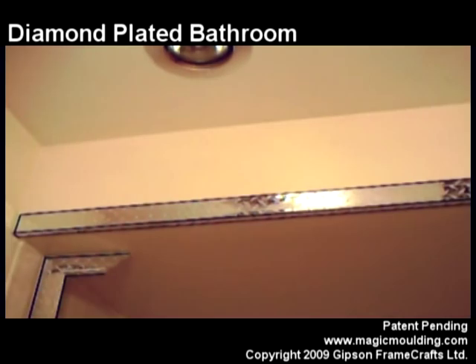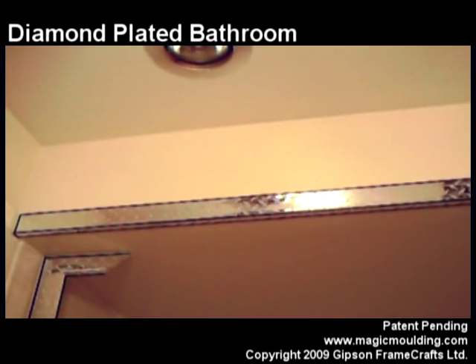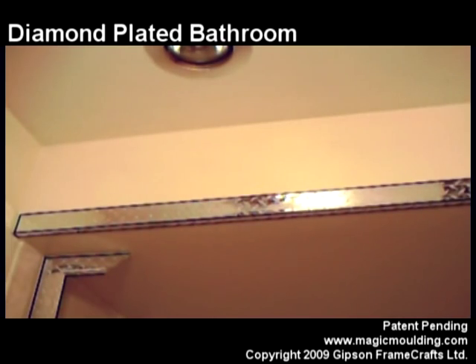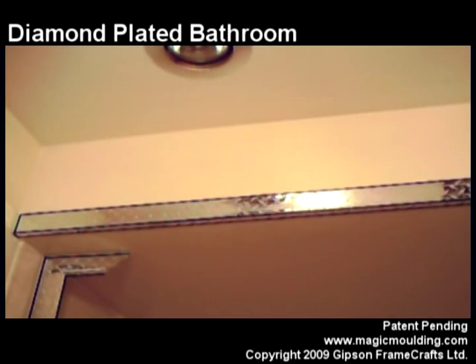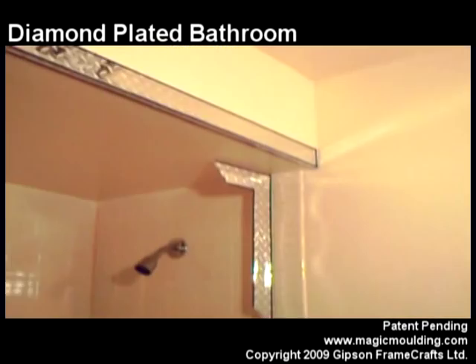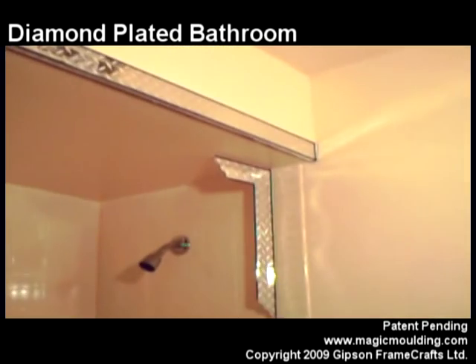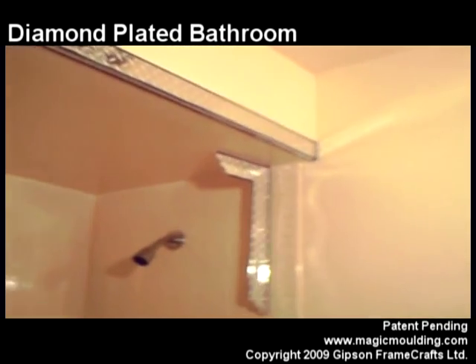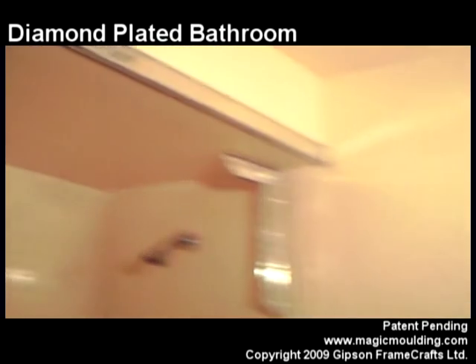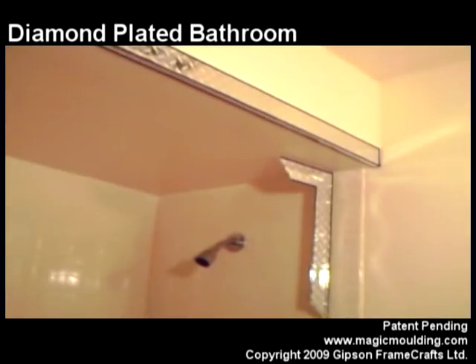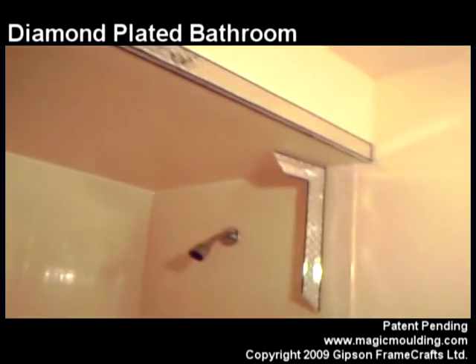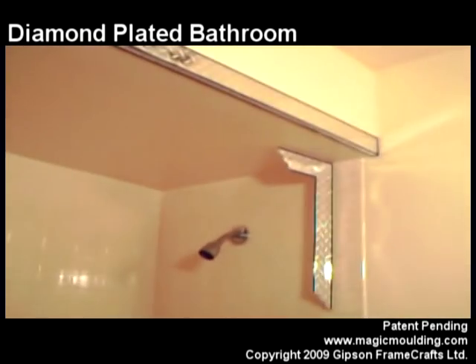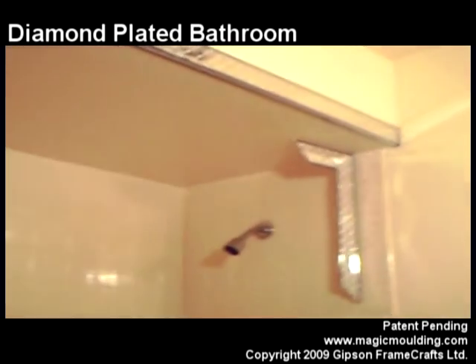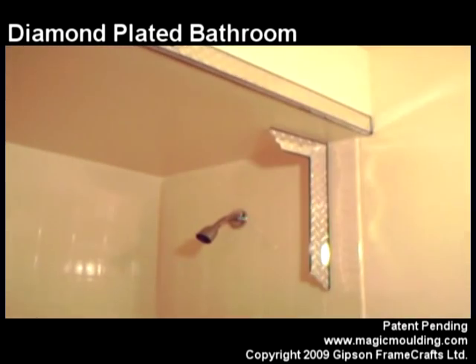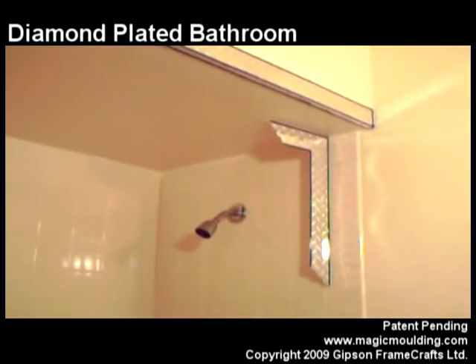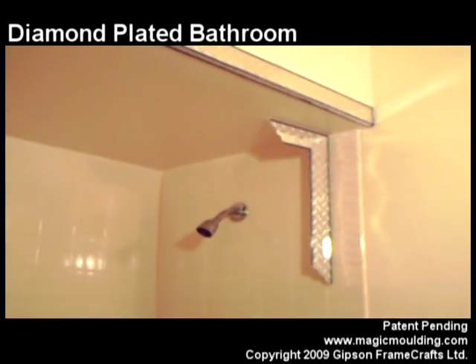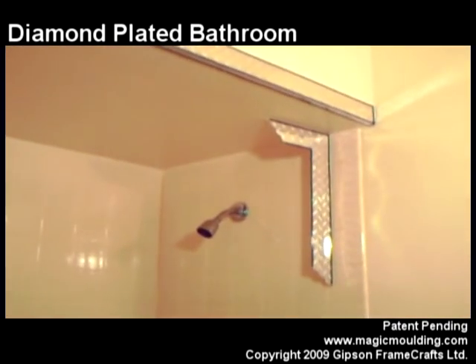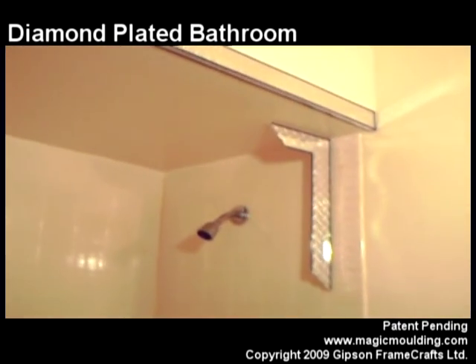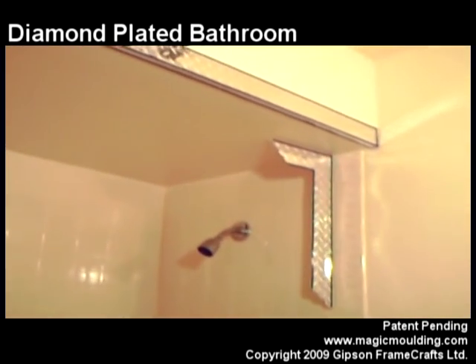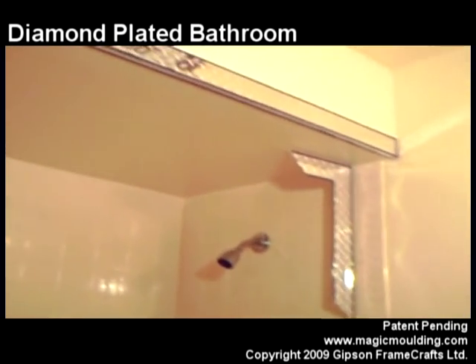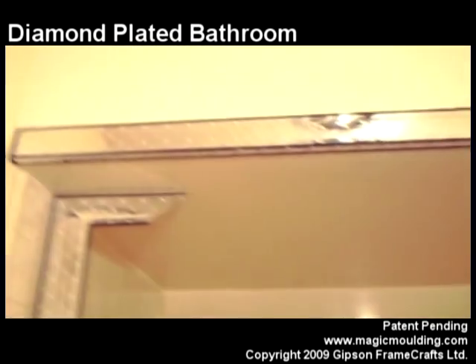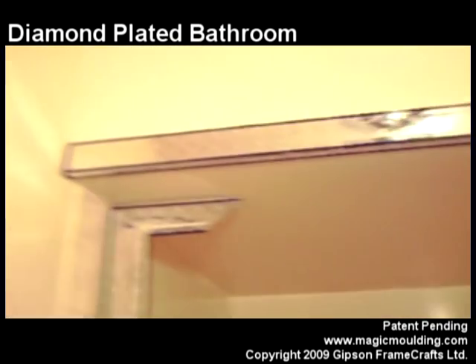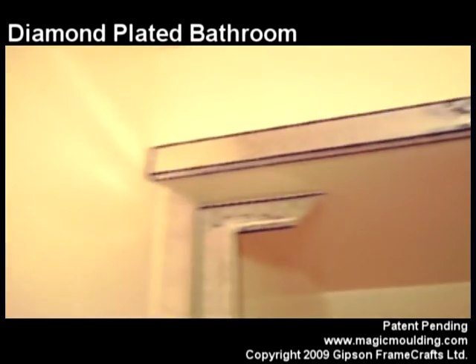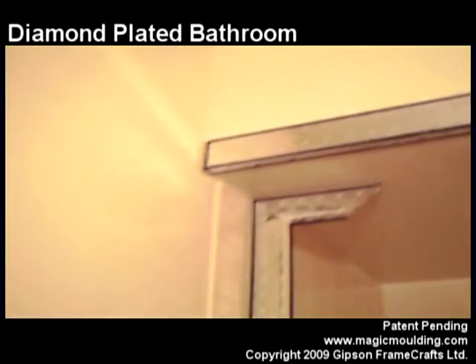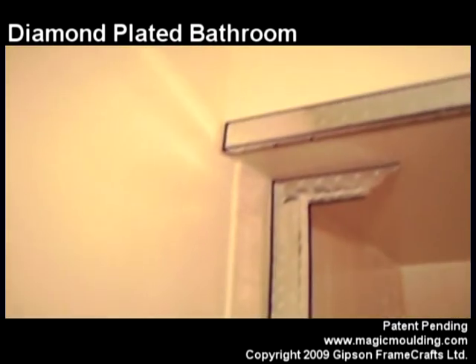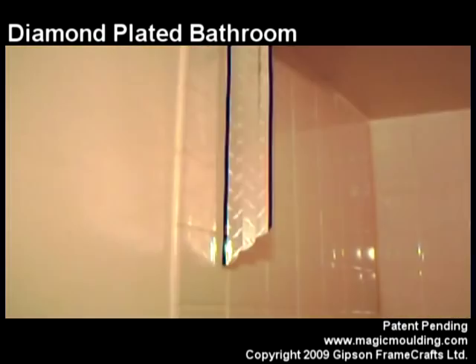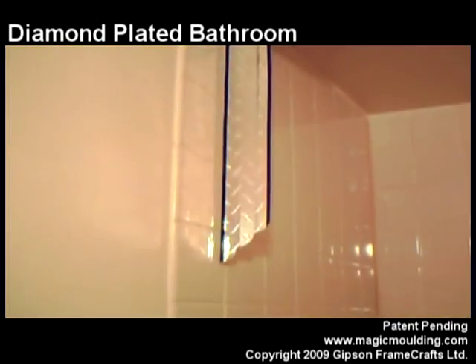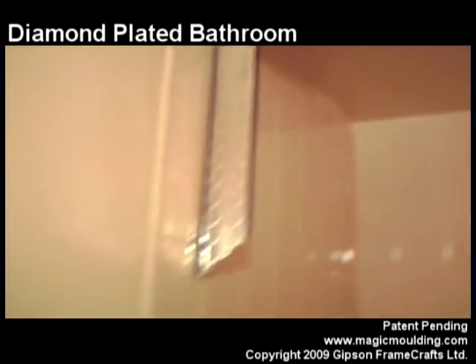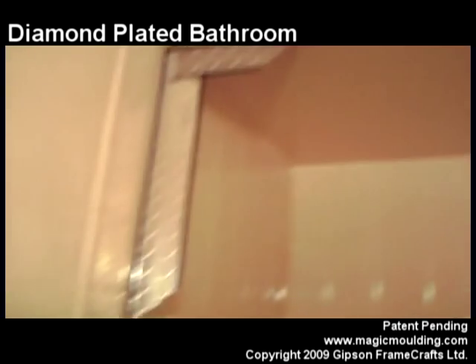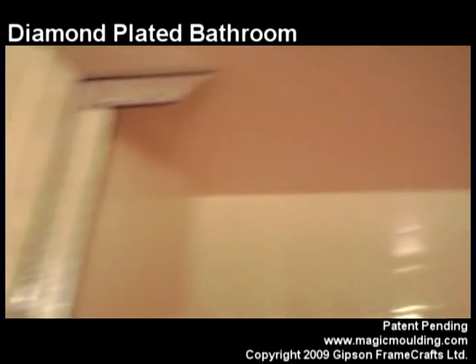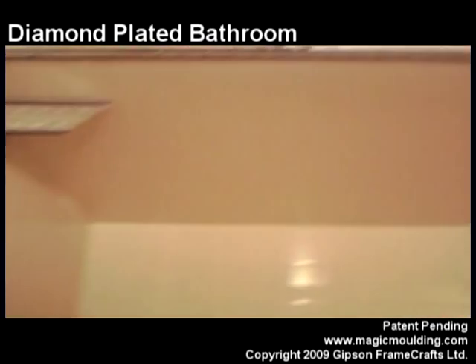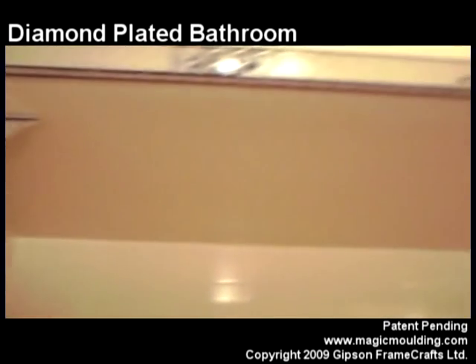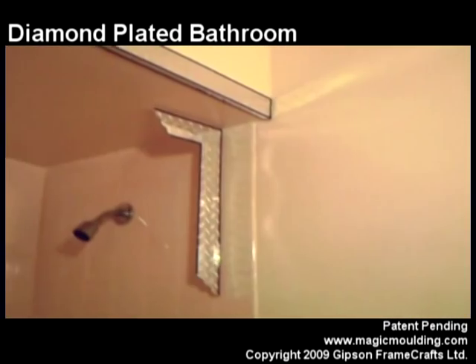That works. When you come in and look at it, it'll look like that — I like that. It's a guy thing.